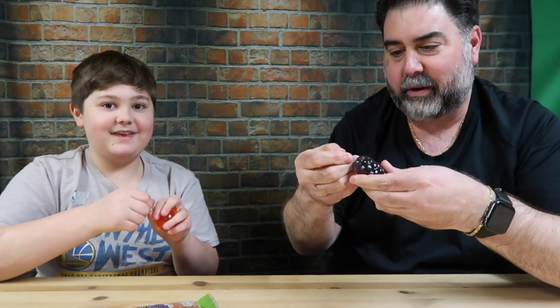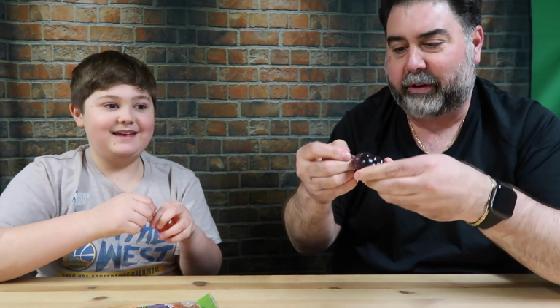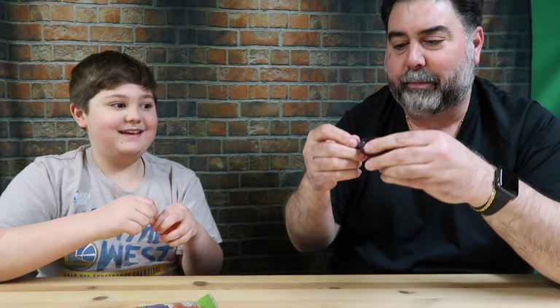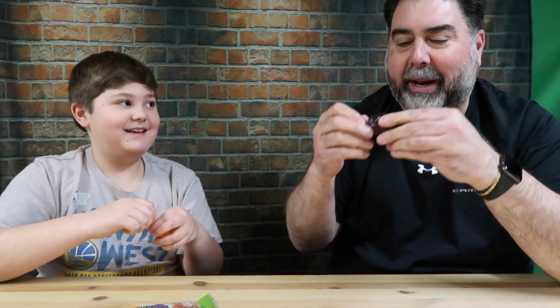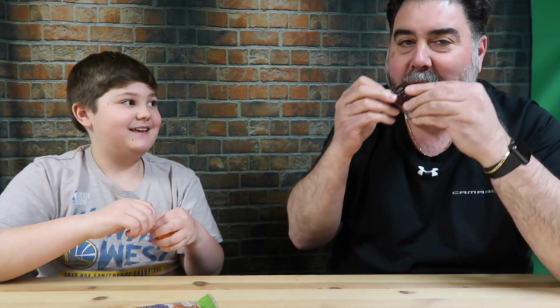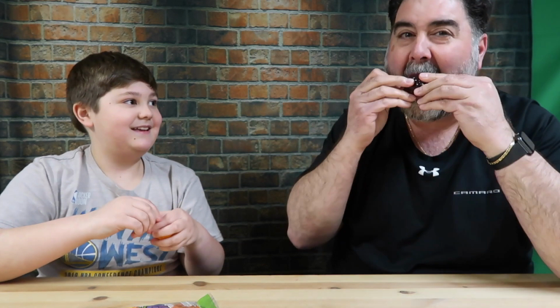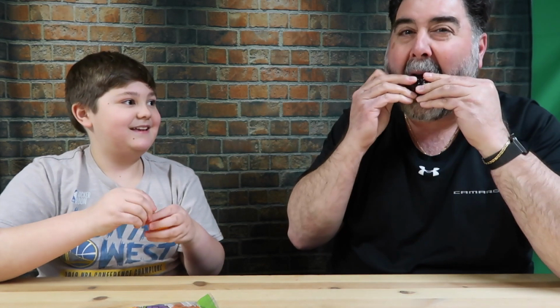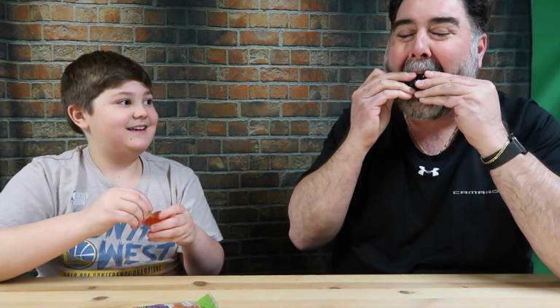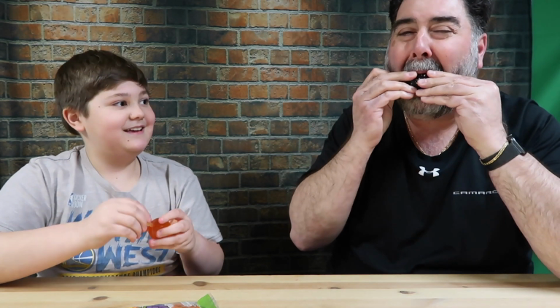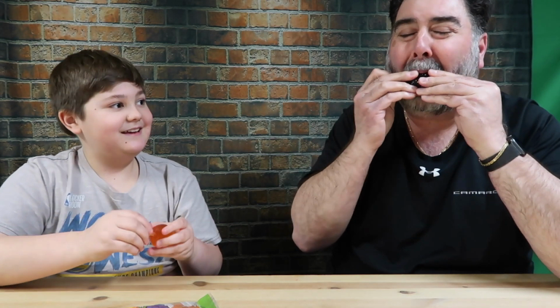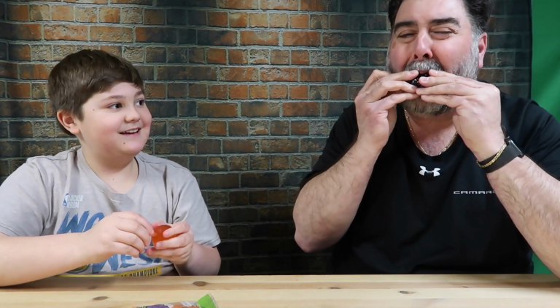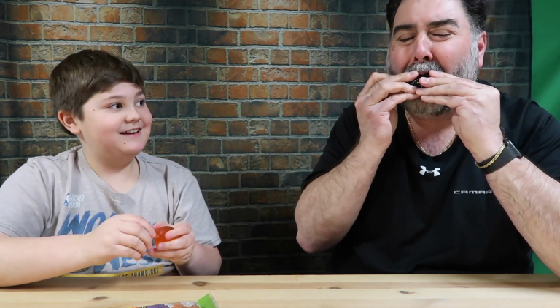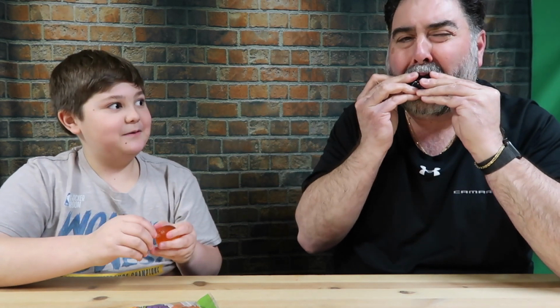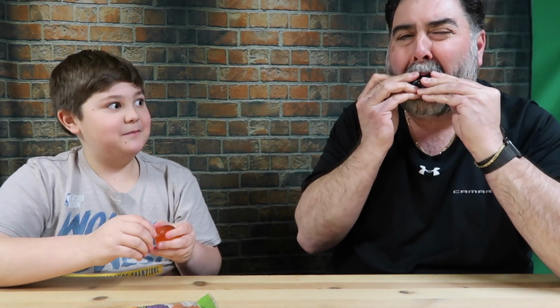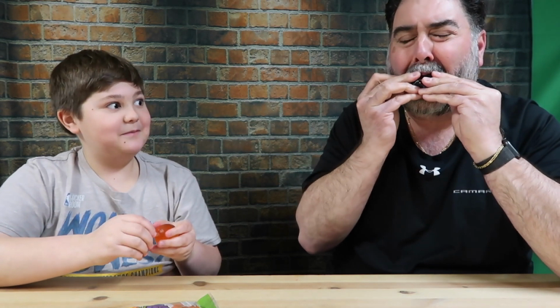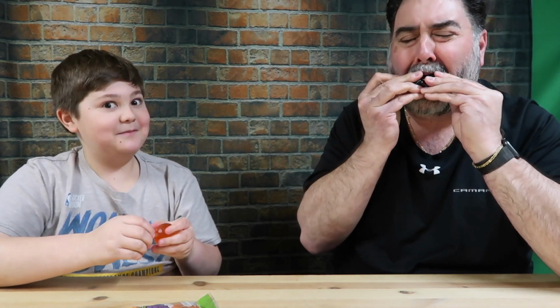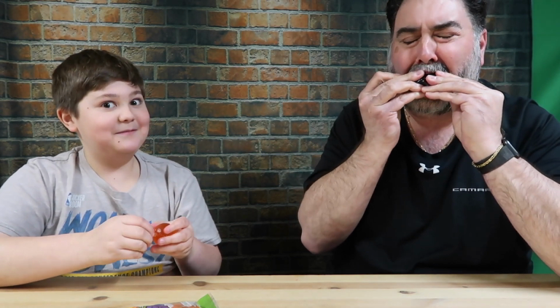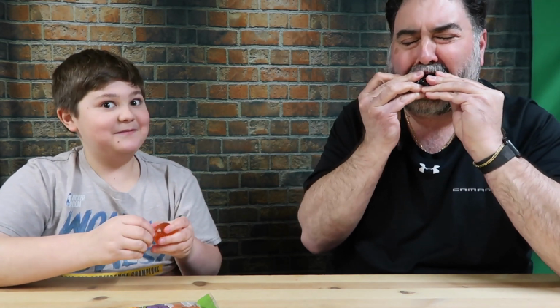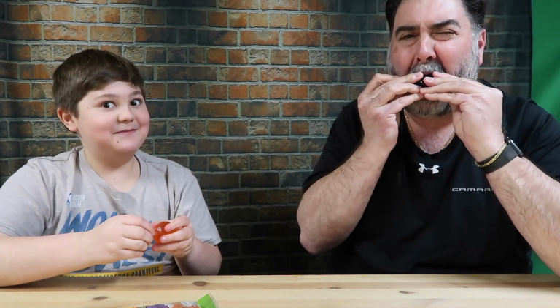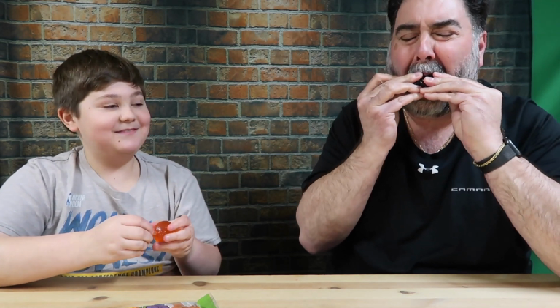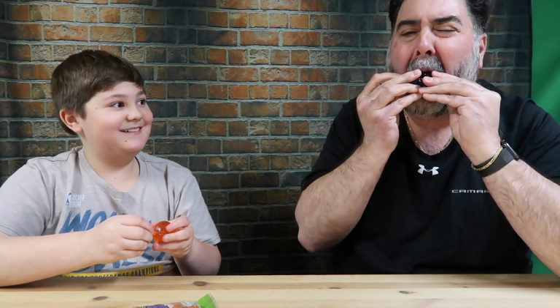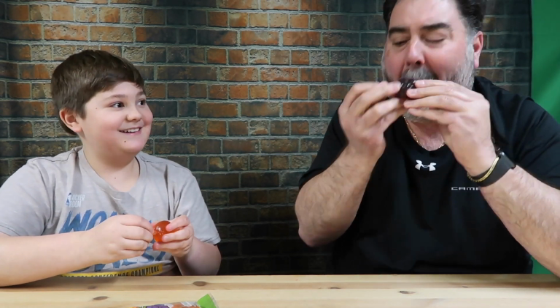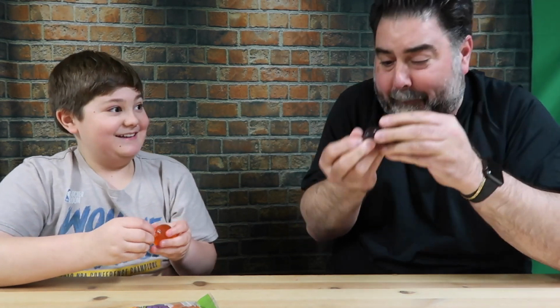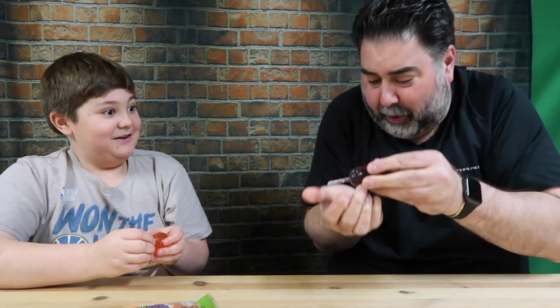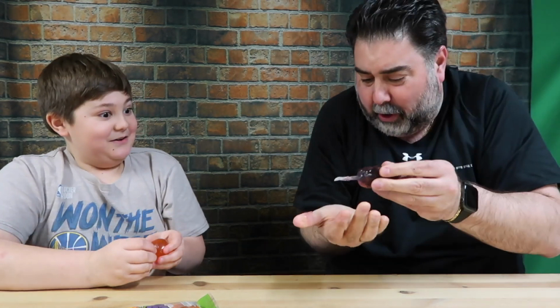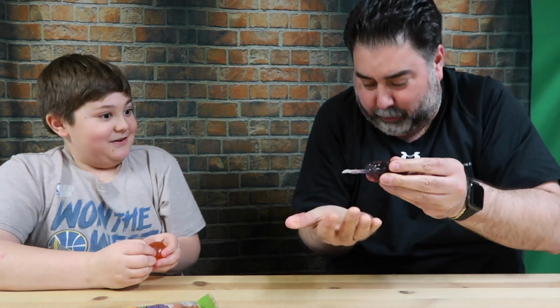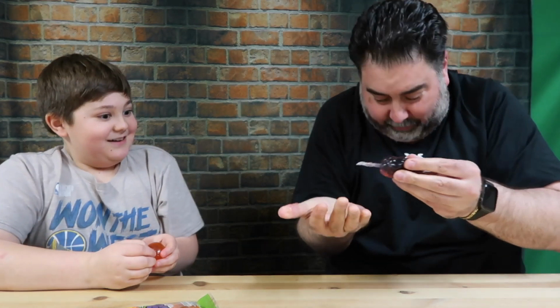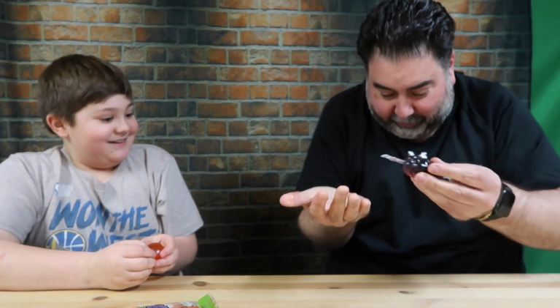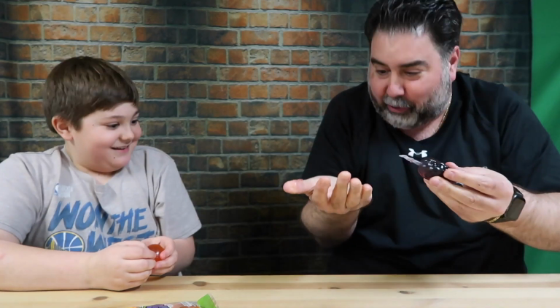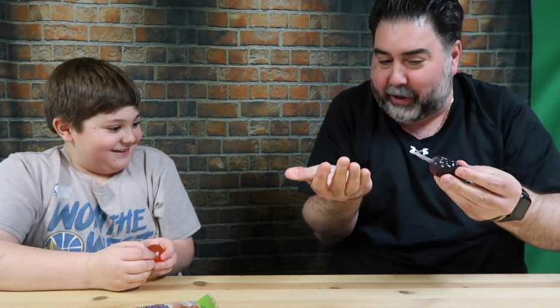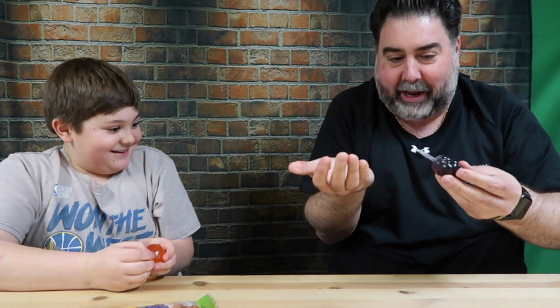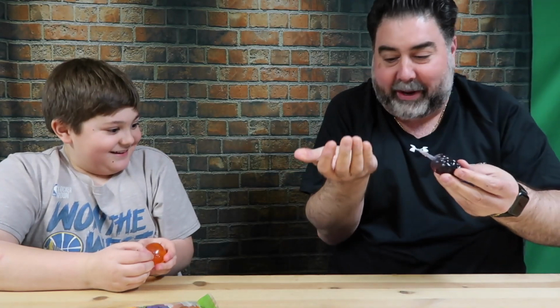Are you just biting into it? Oh, something just squirted on me.